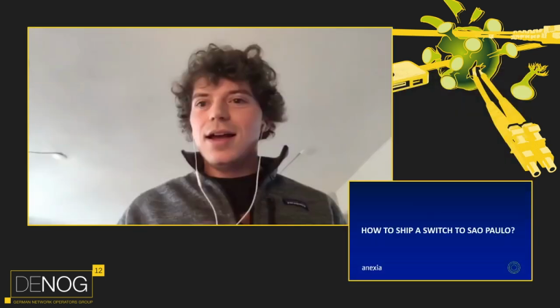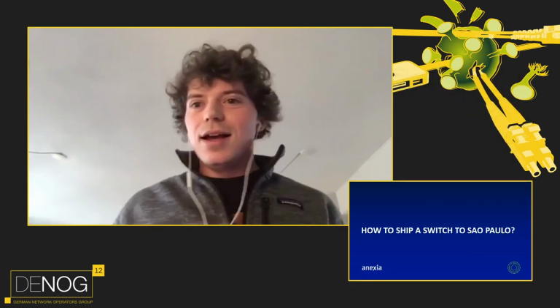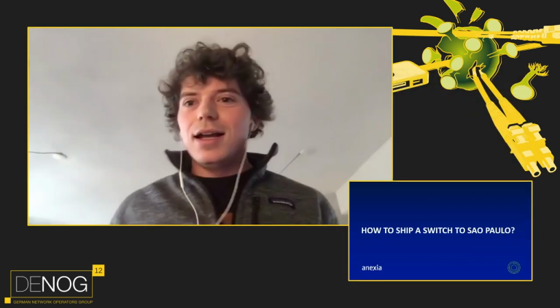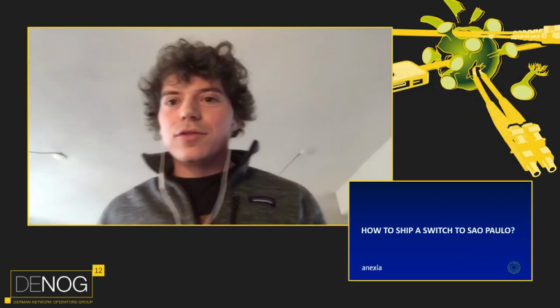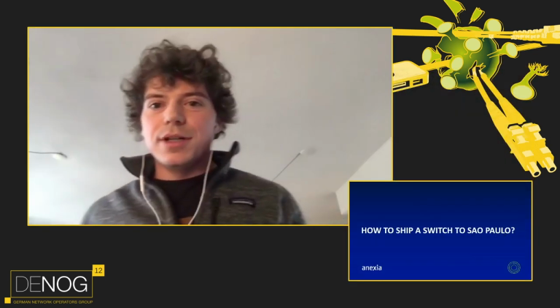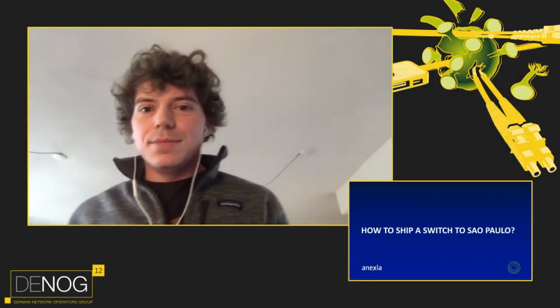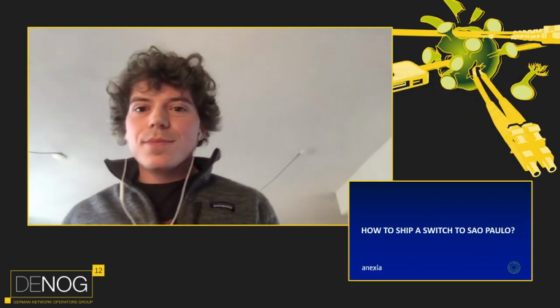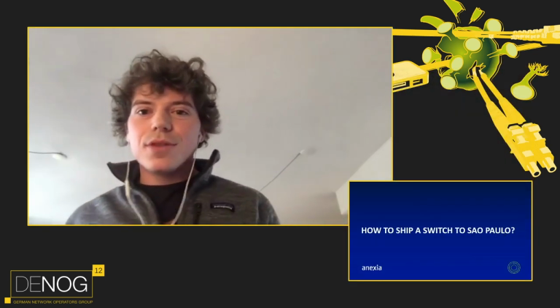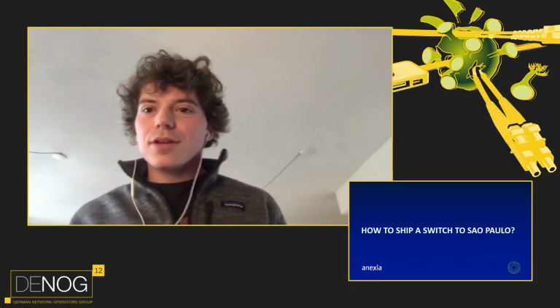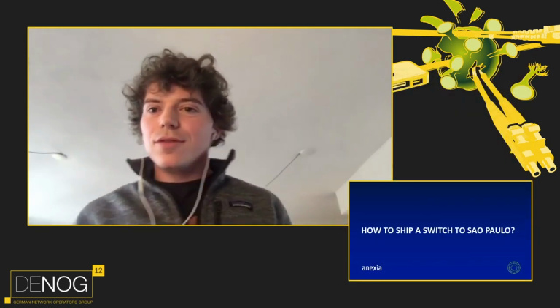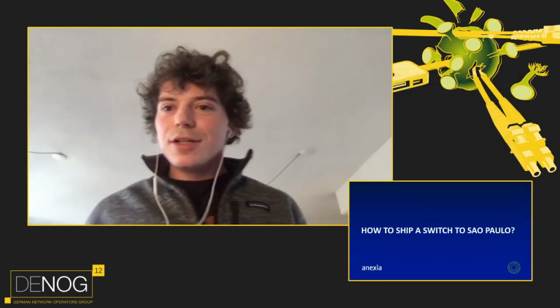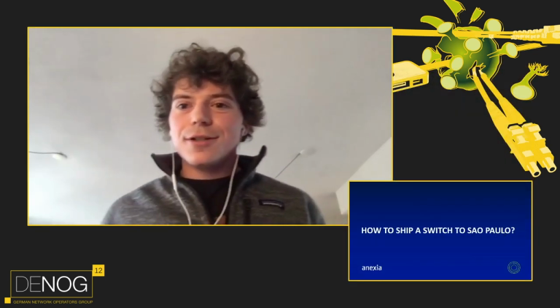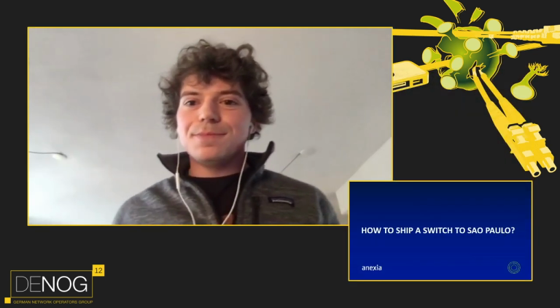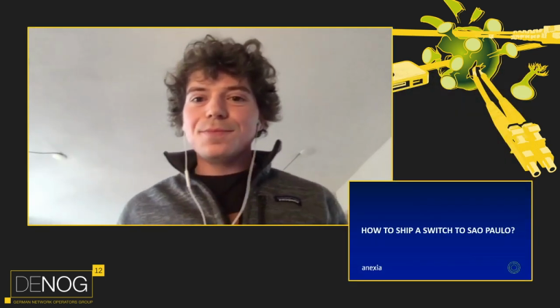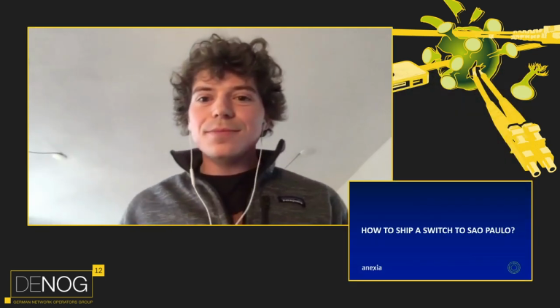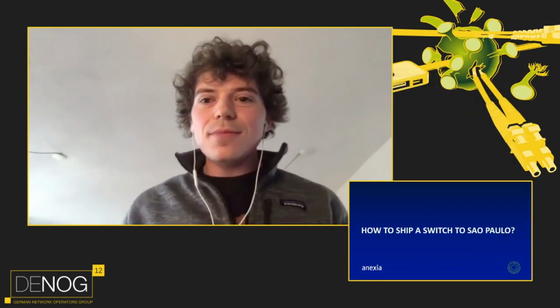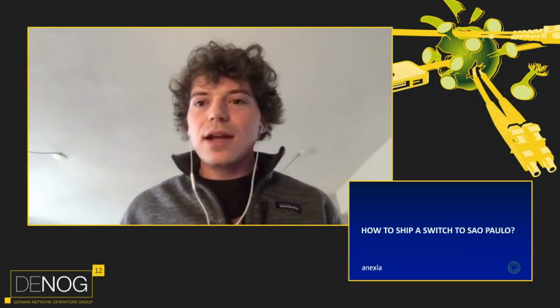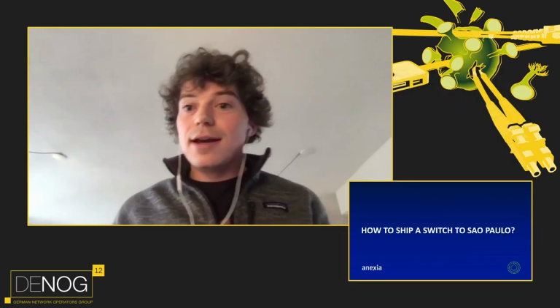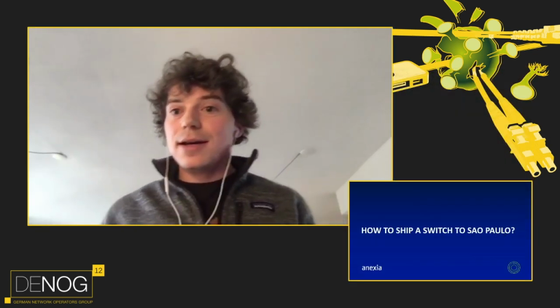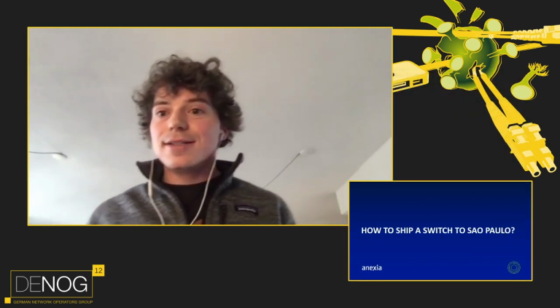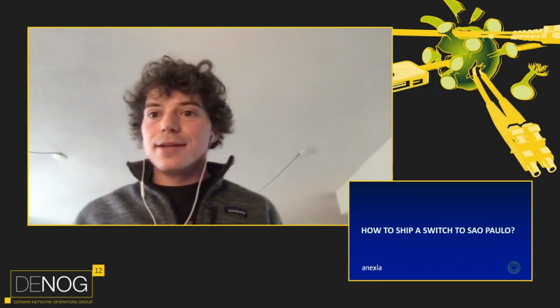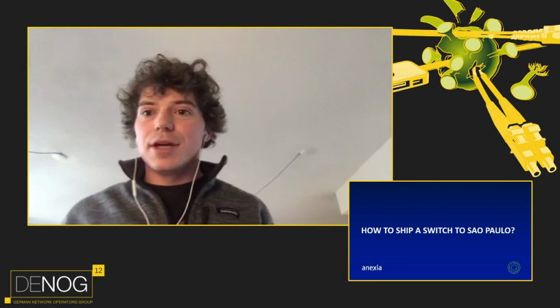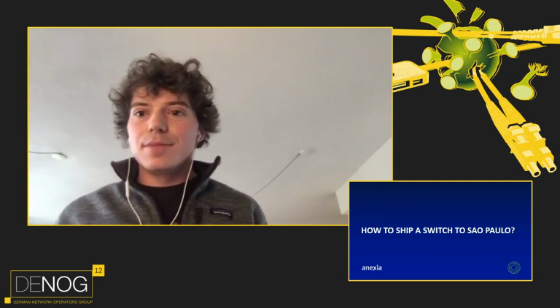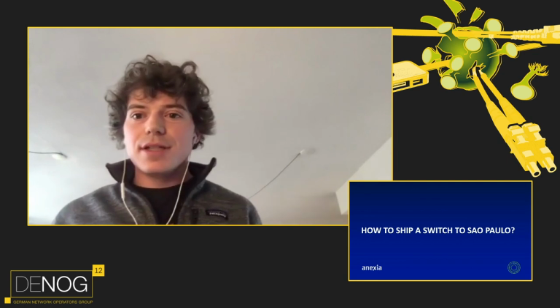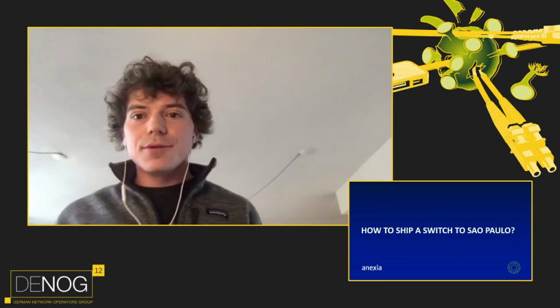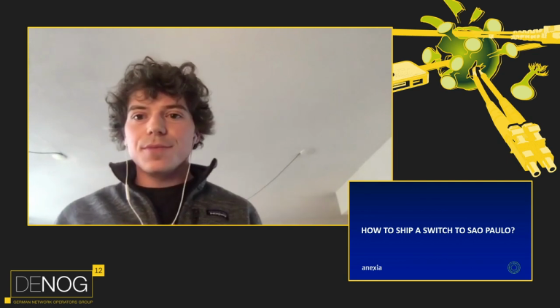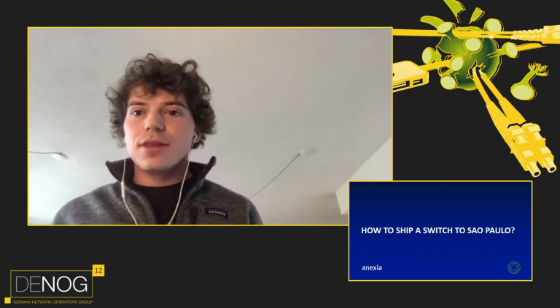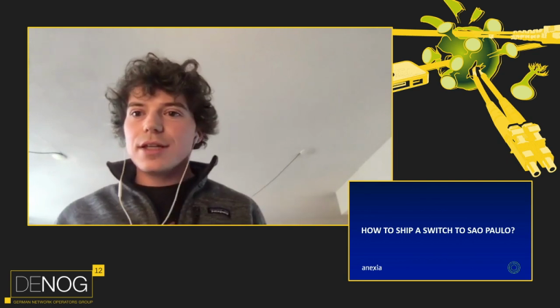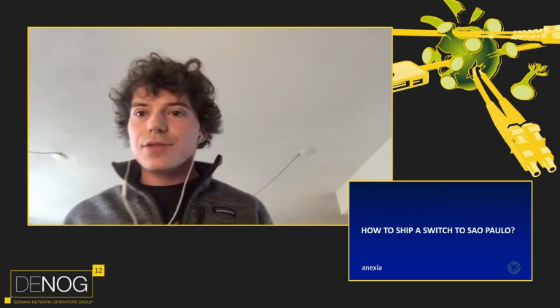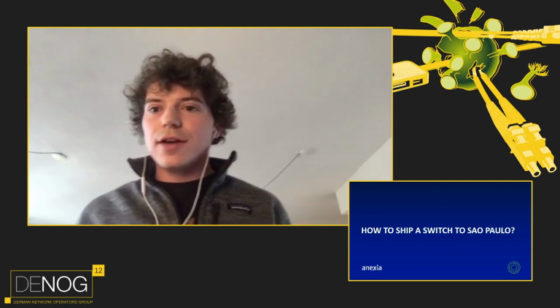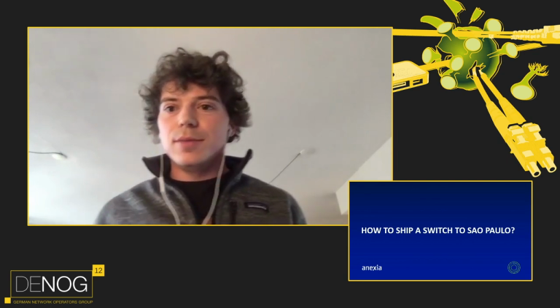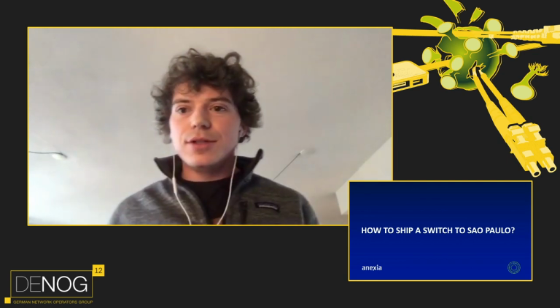Theo is head of network engineering at Annexia and is running a global 100G network with over 90 POPs serving 100,000 customers with a team of less than 20 engineers. I'm happy to welcome Theo — the stage is yours.